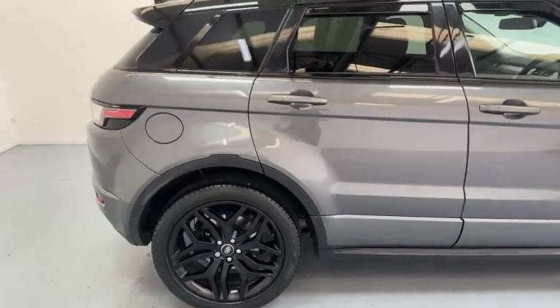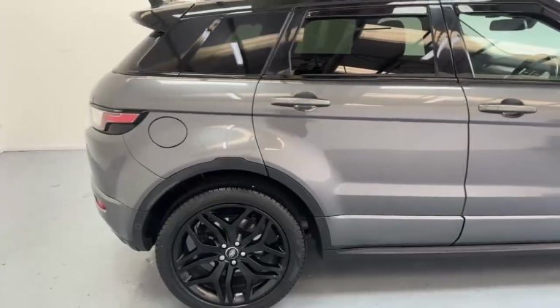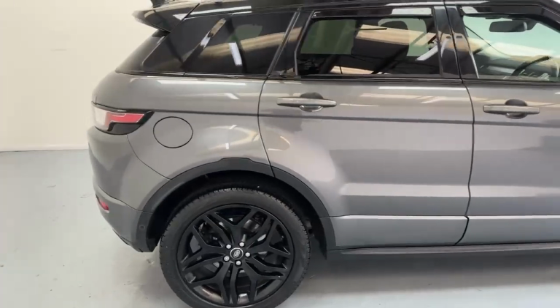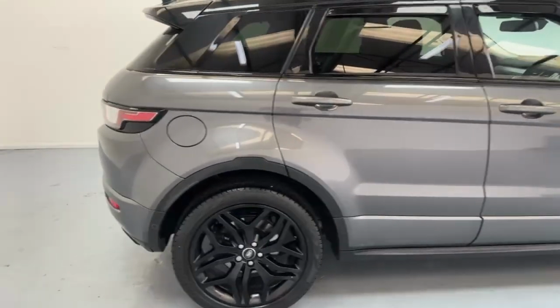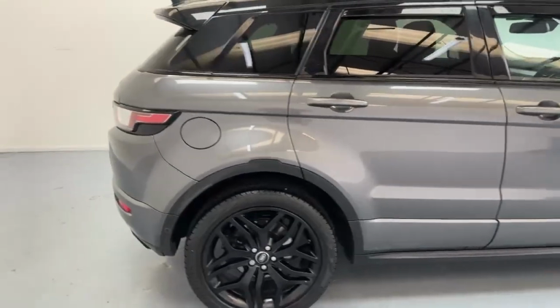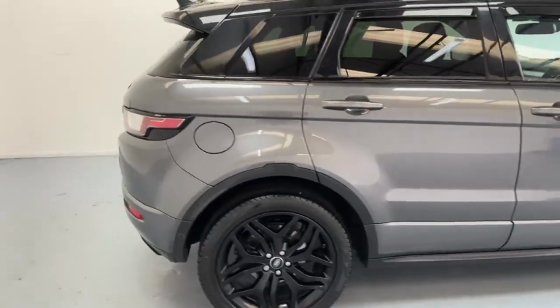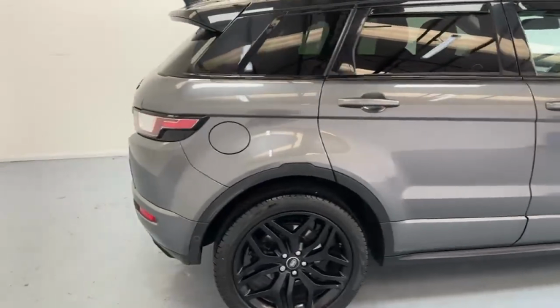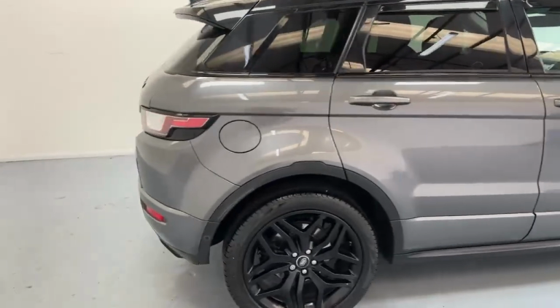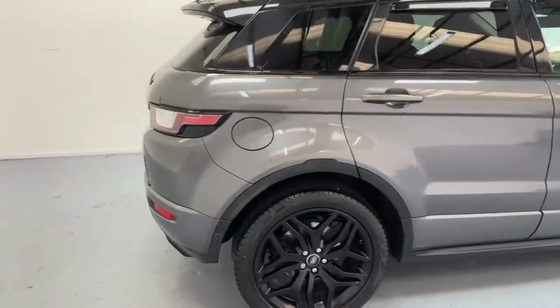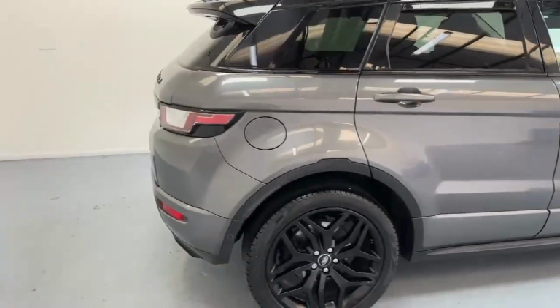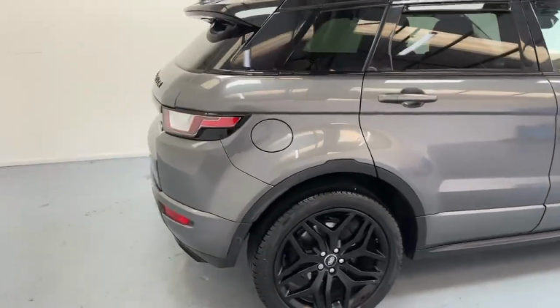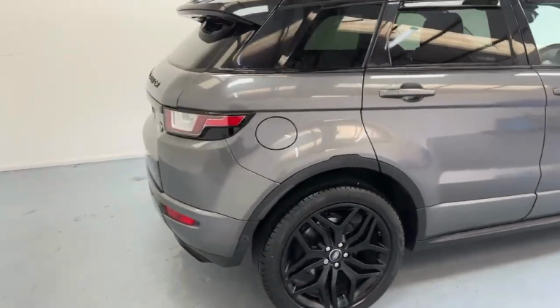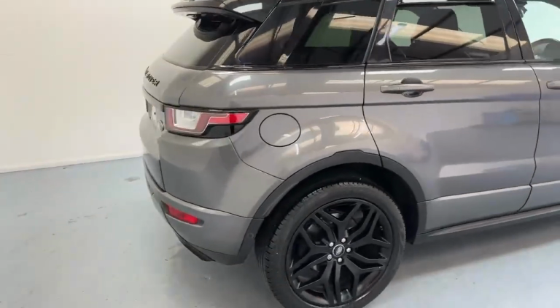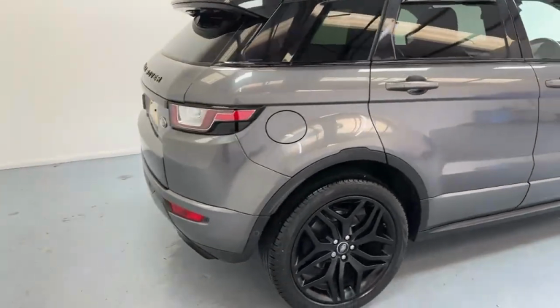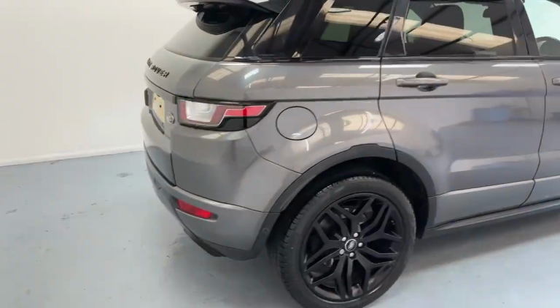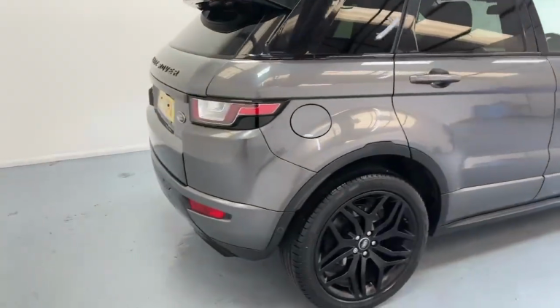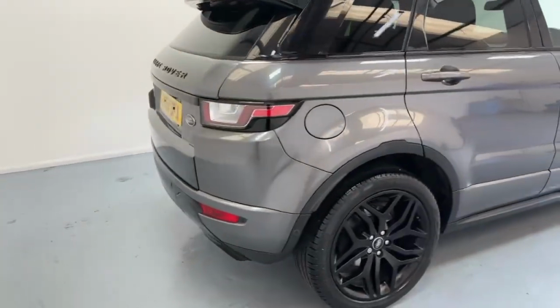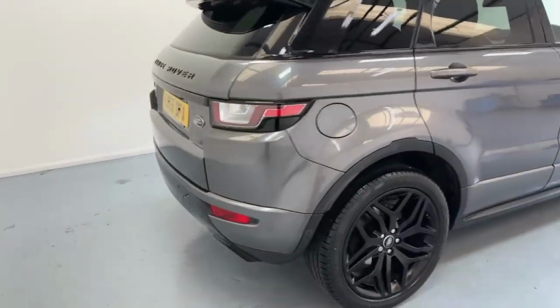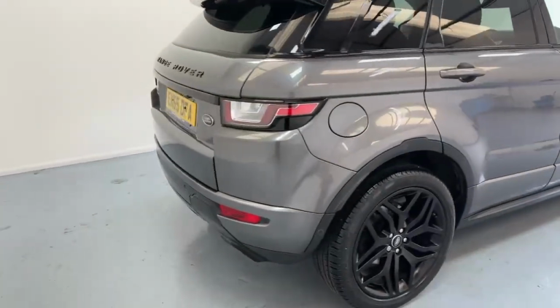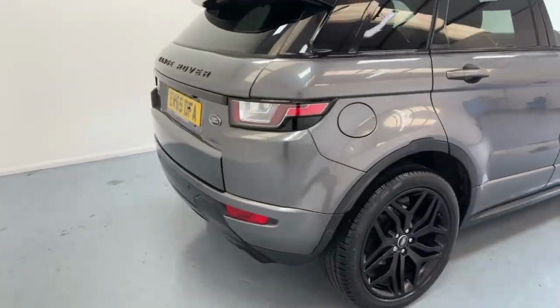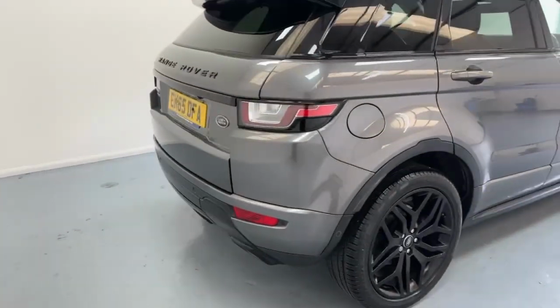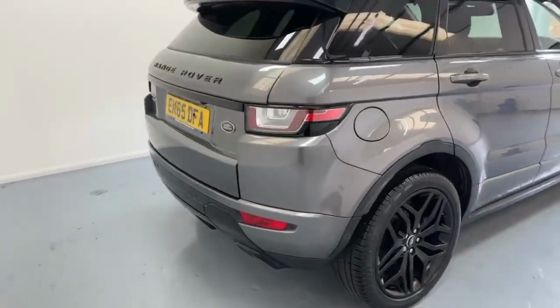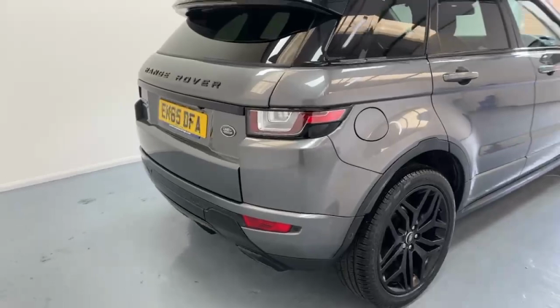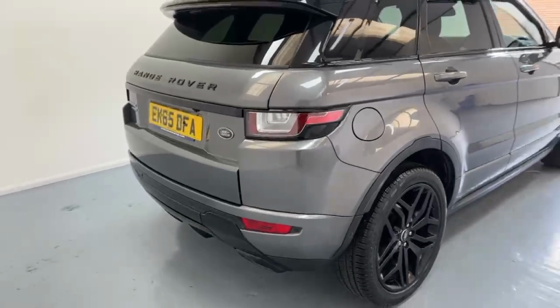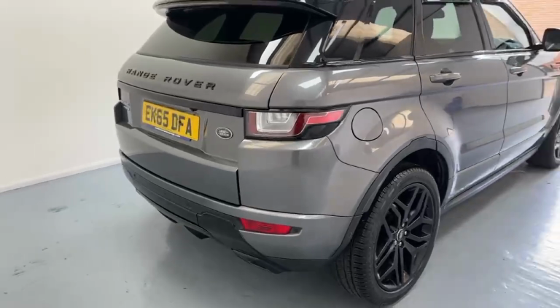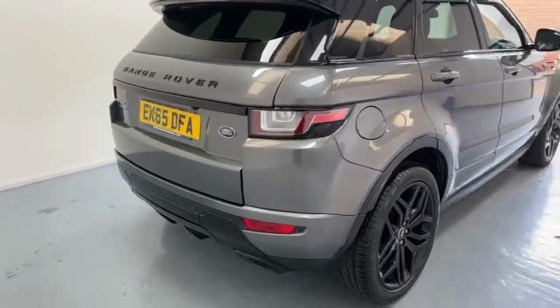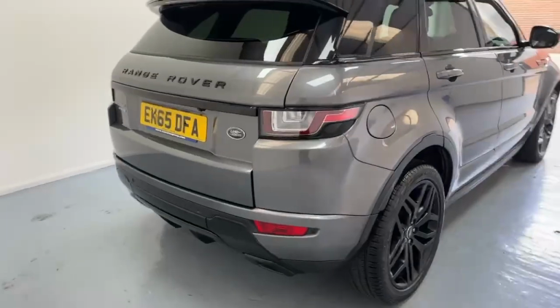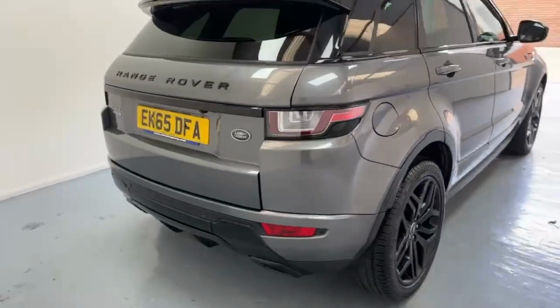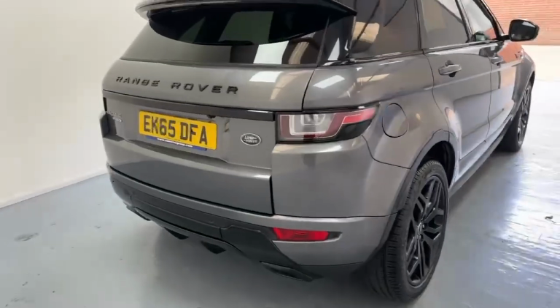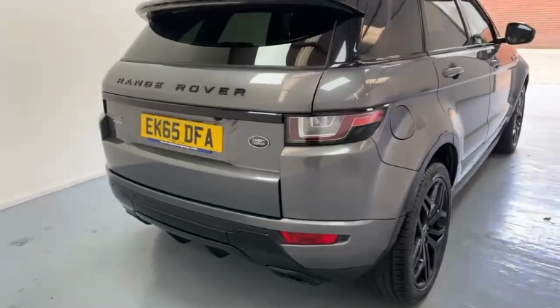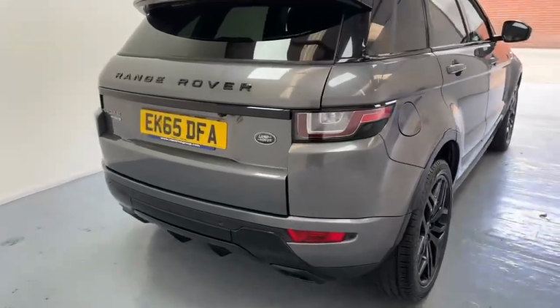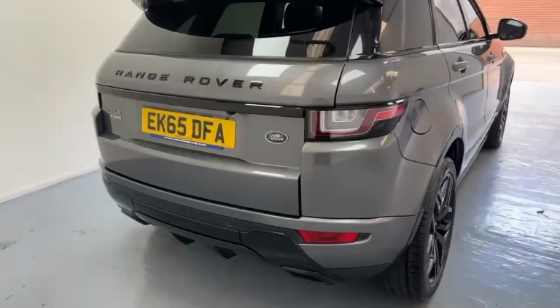Coming around the back, we've got parking sensors in the rear with a reverse camera.